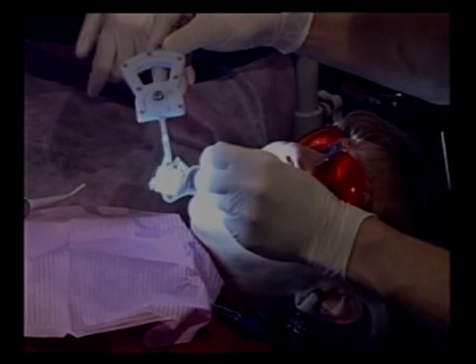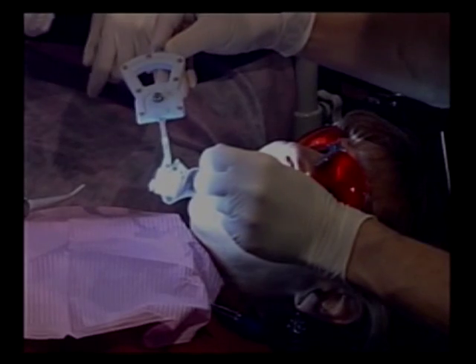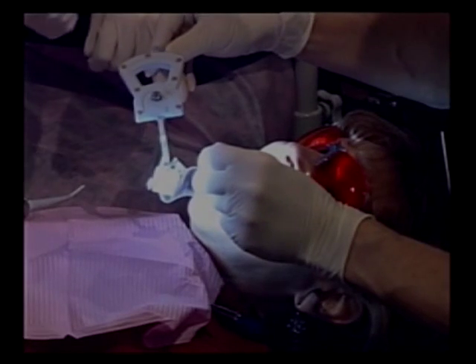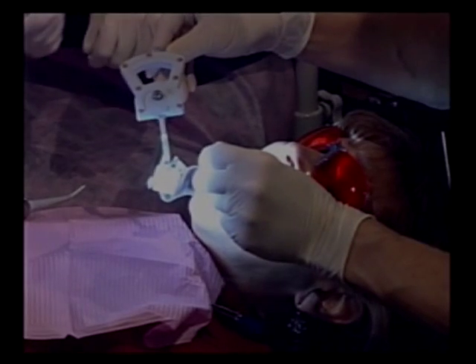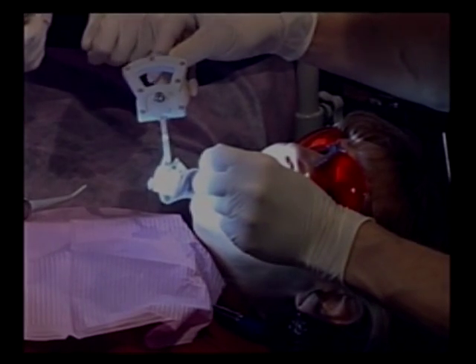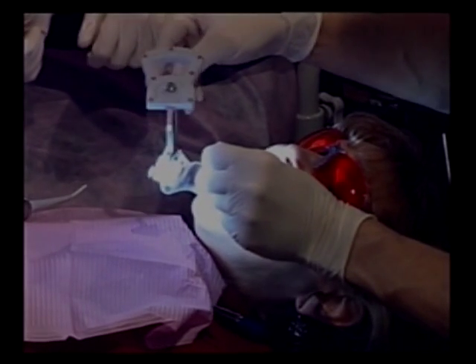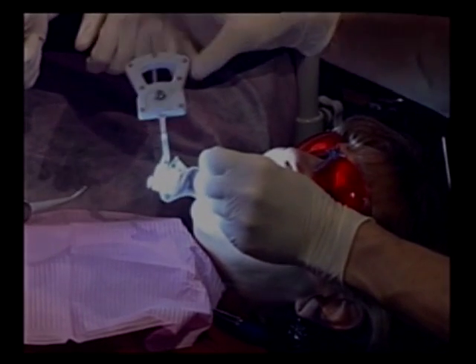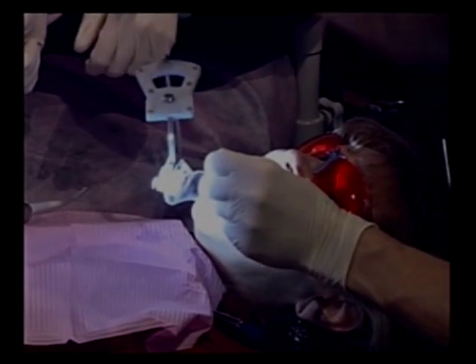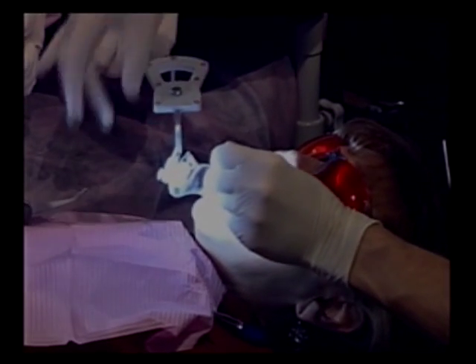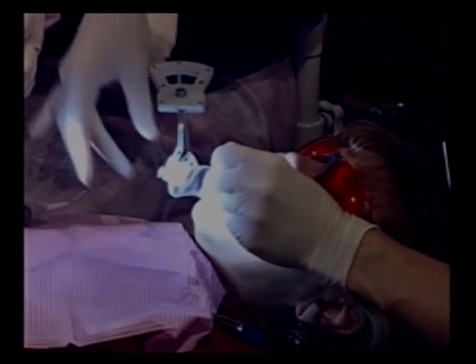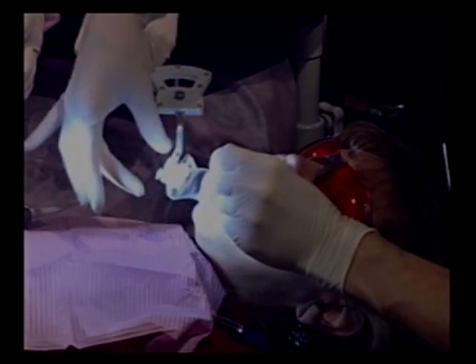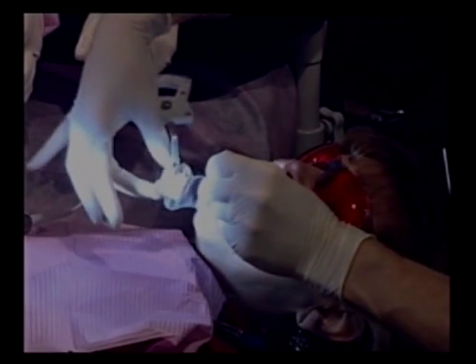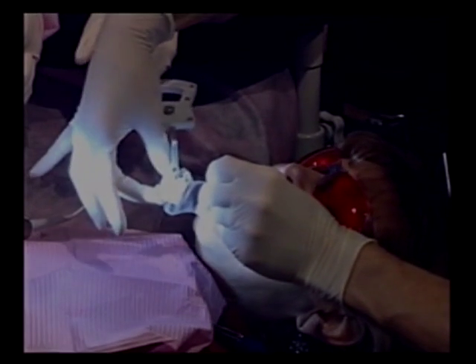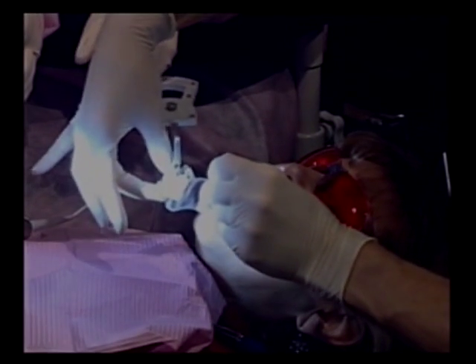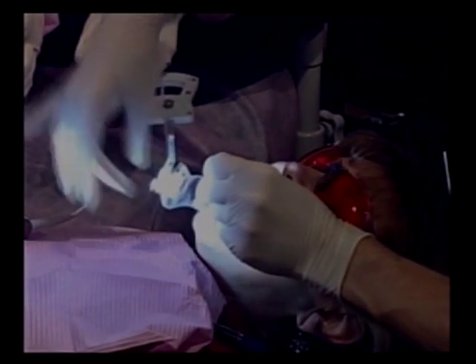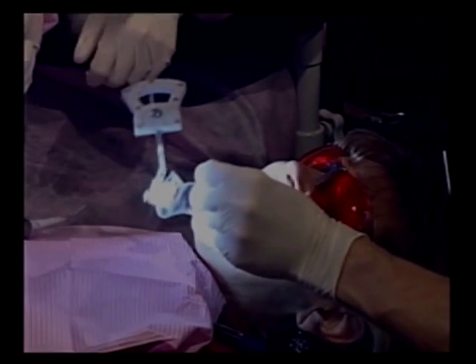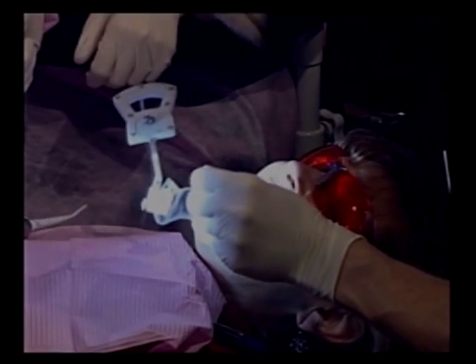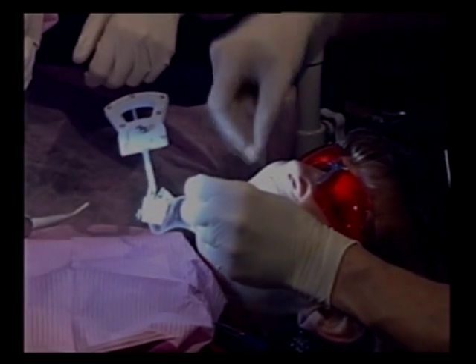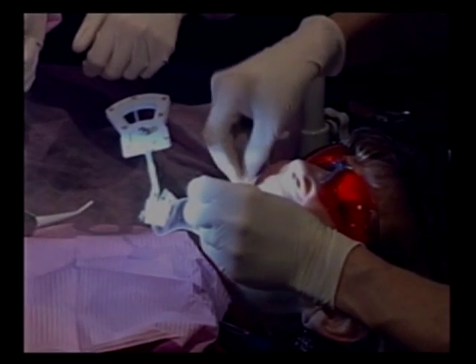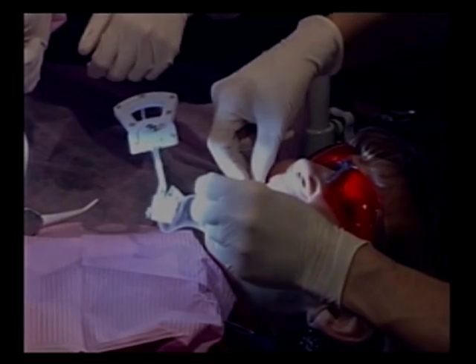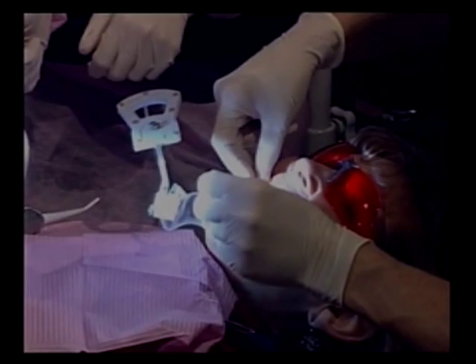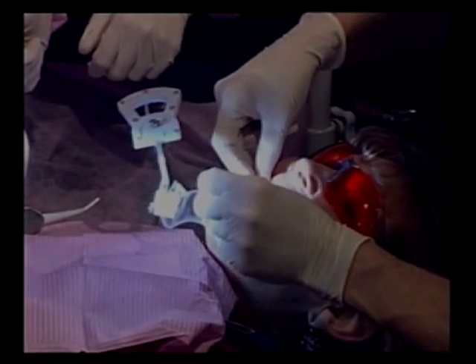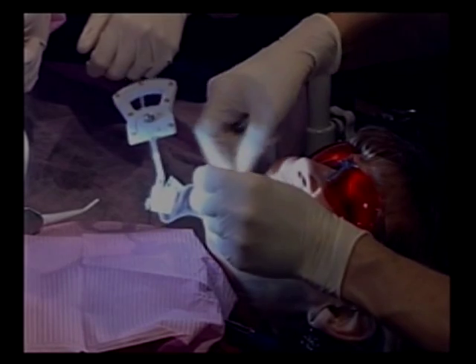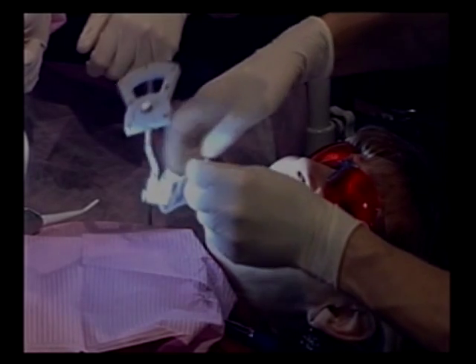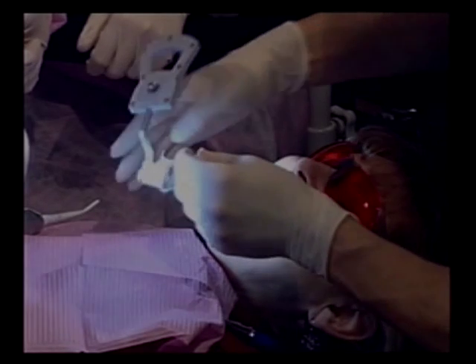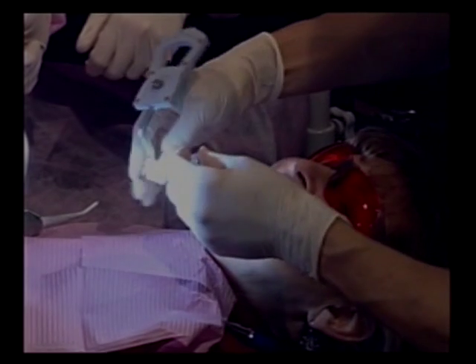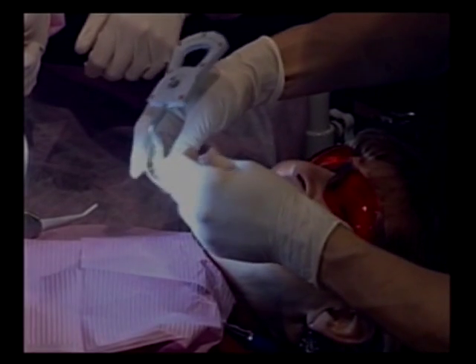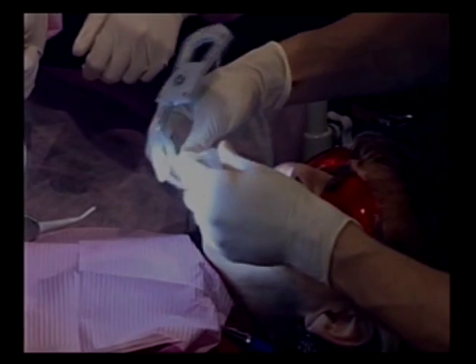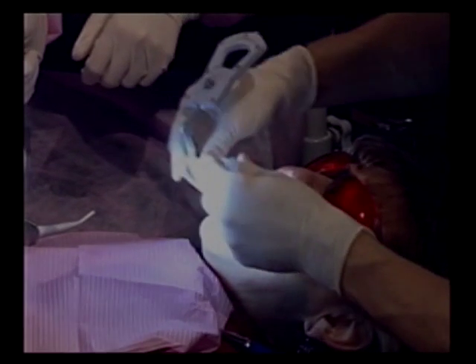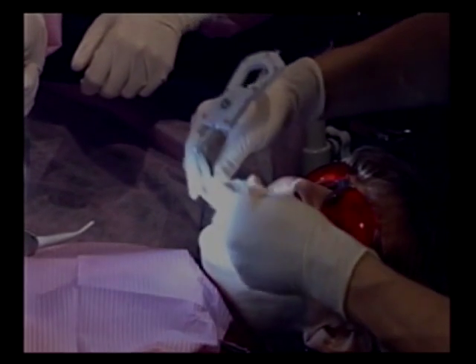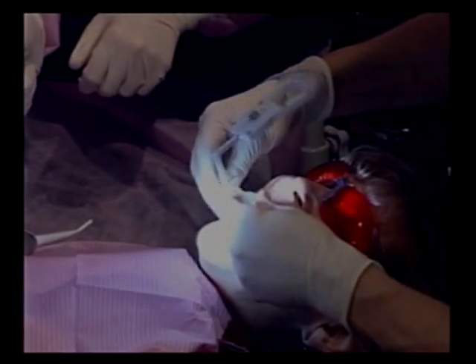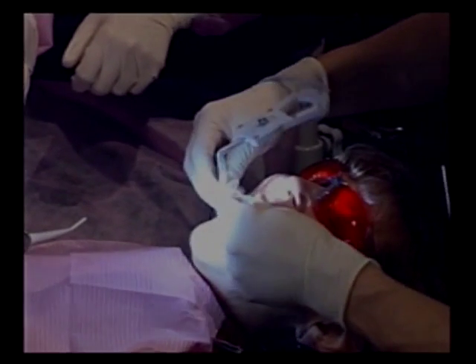This tracker can be either attached to a small piece of acrylic that will attach onto the dentition.